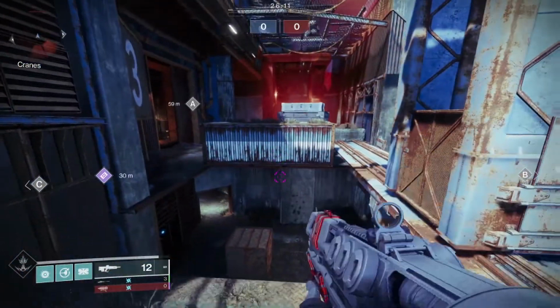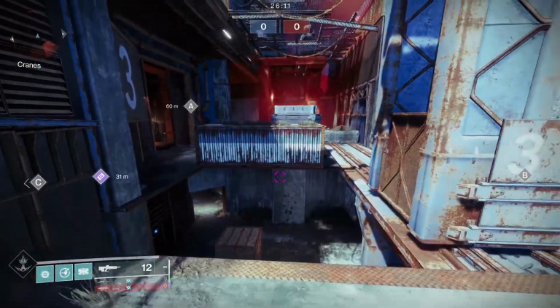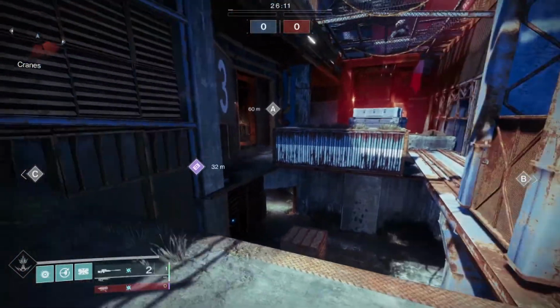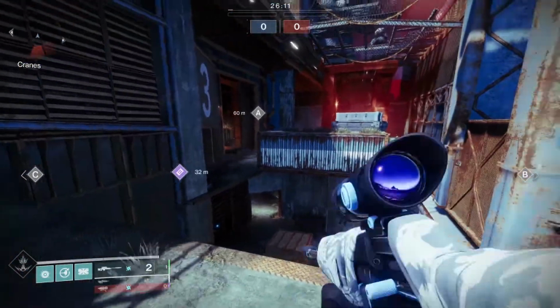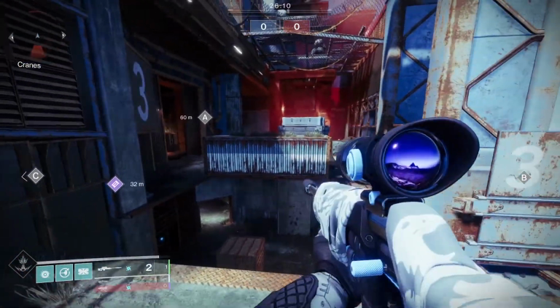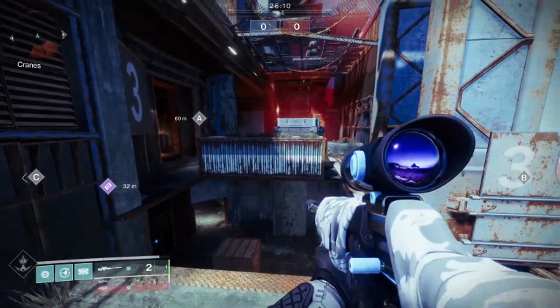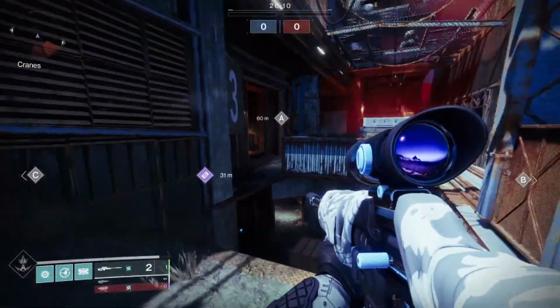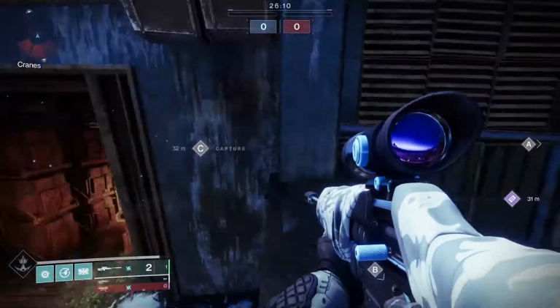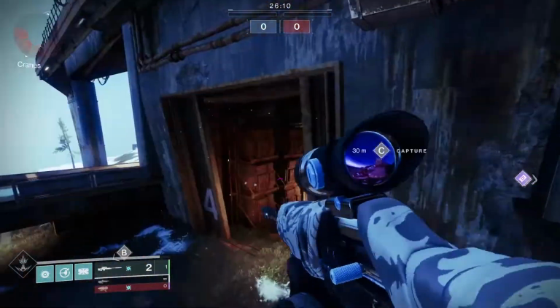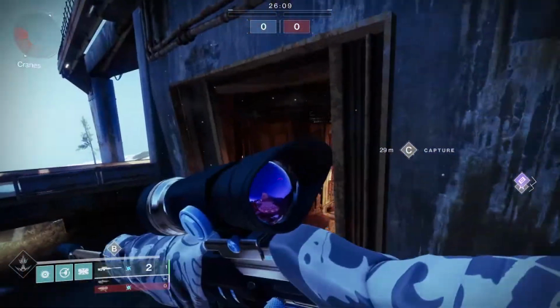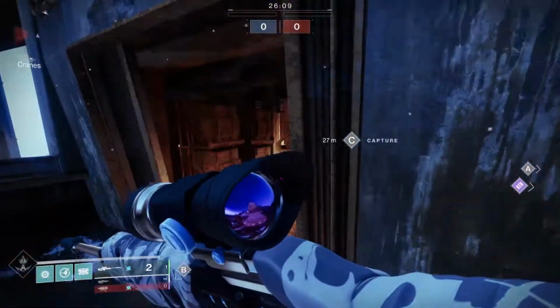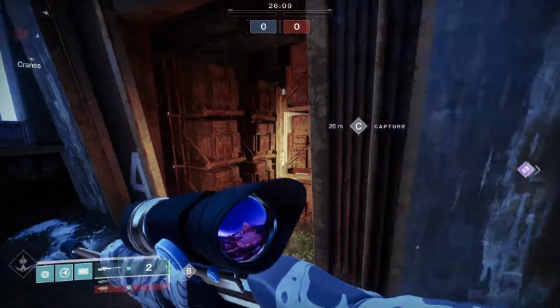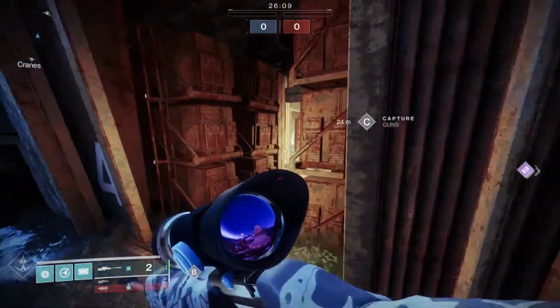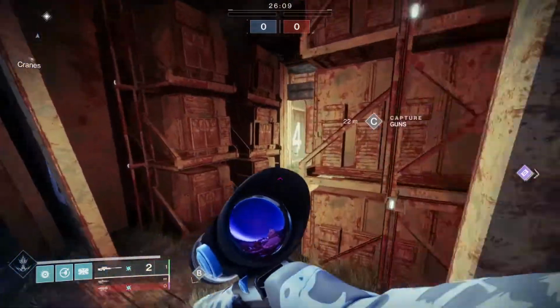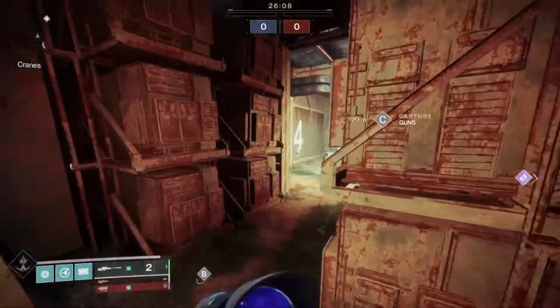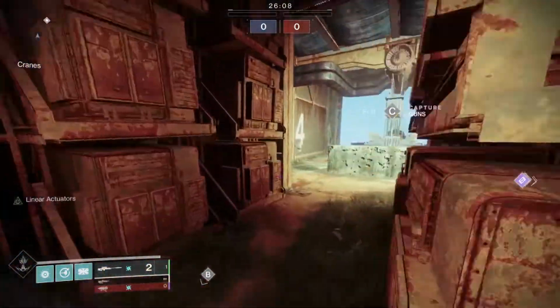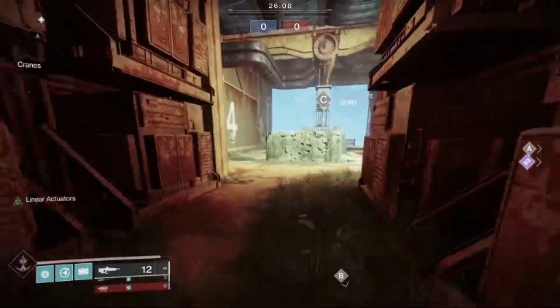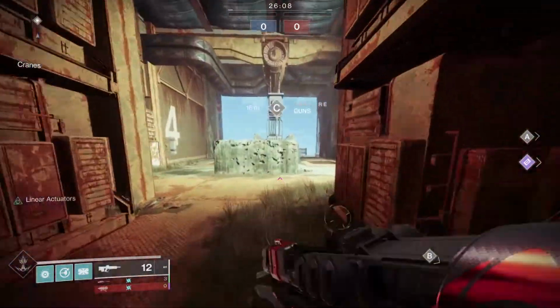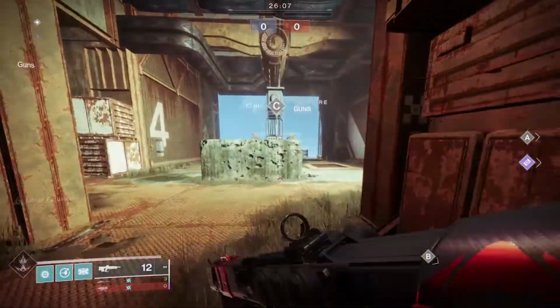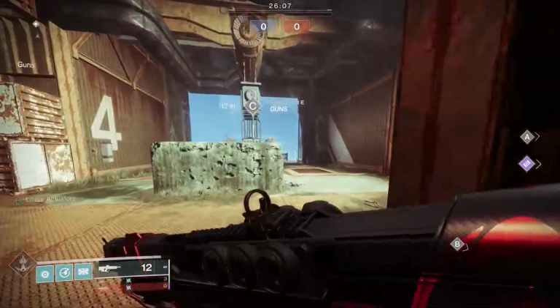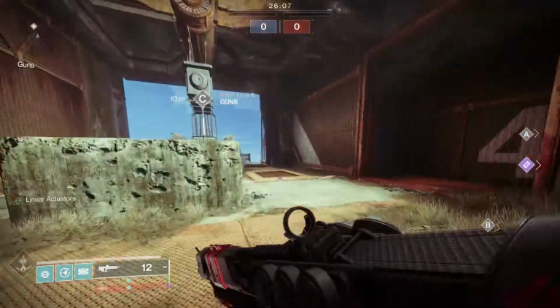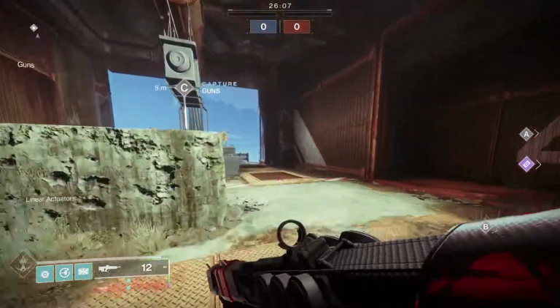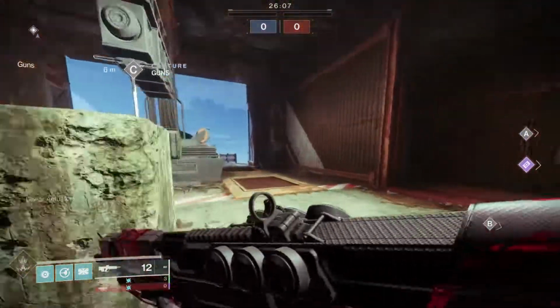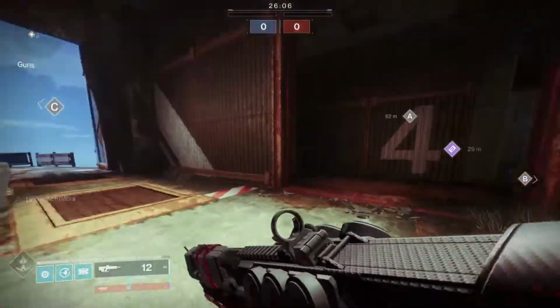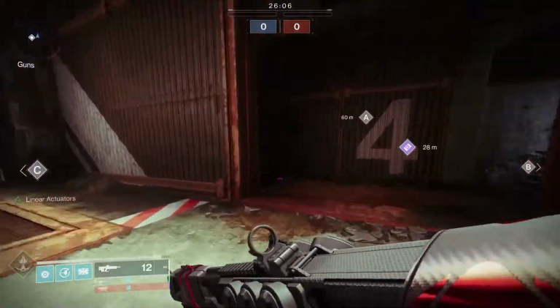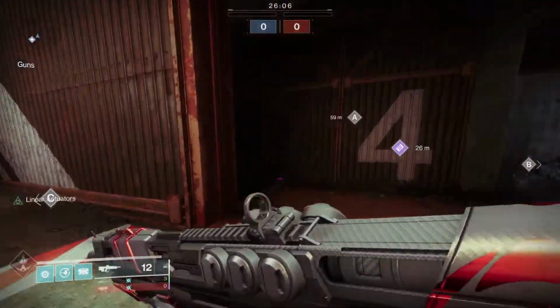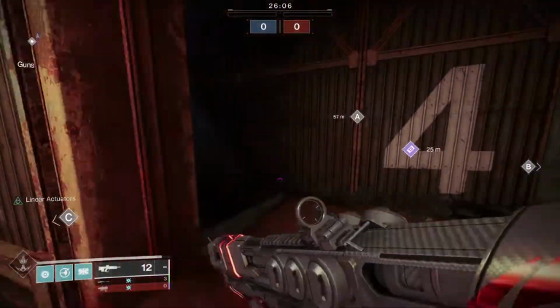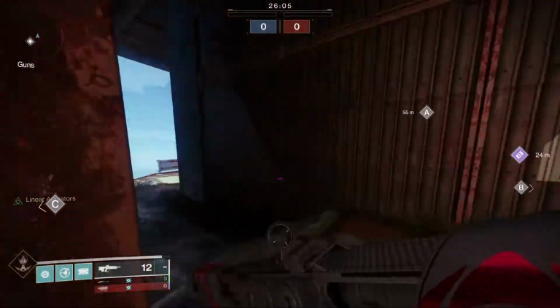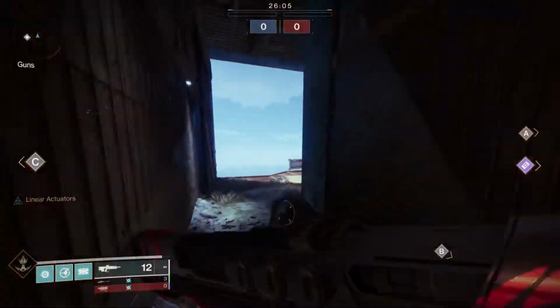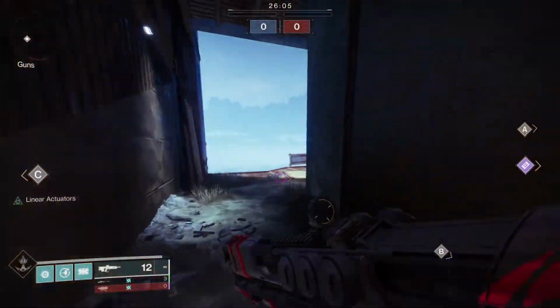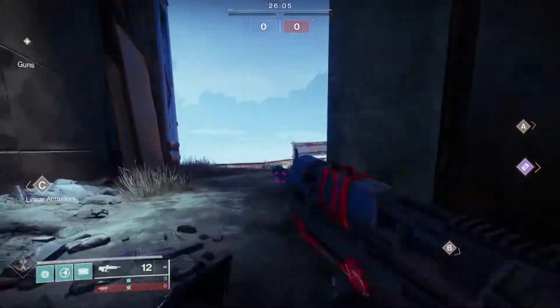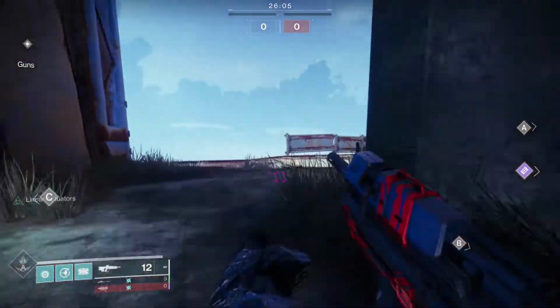Here's an area where you can use your pulse rifle to get an angle if you choose to engage inside. So if the rest of your team is inside and you notice you can get out there and get a flank, you can get up on that box and get some kills with your pulse.